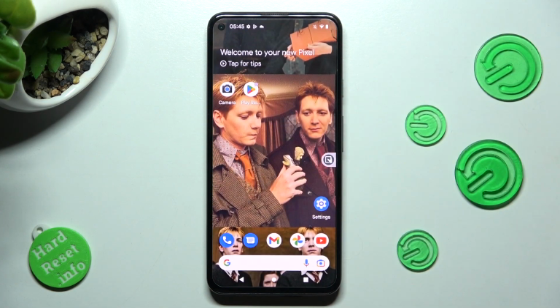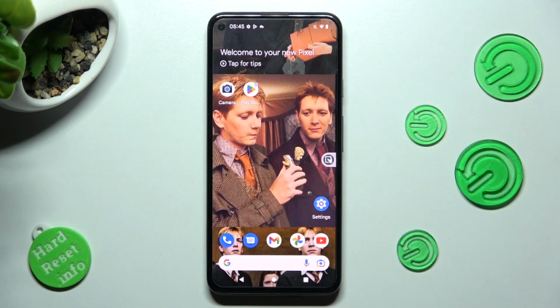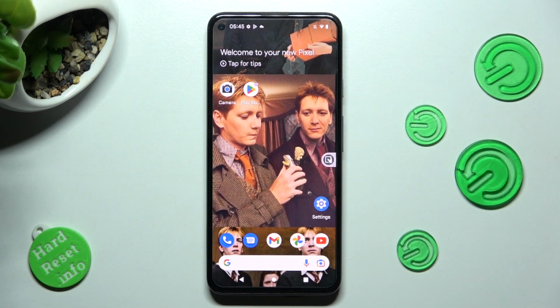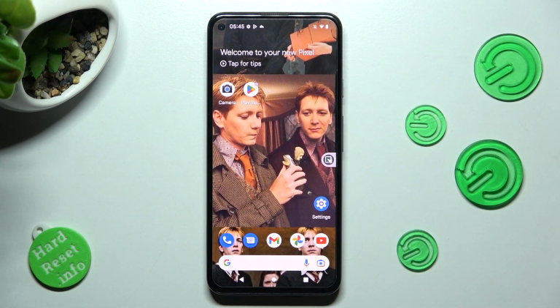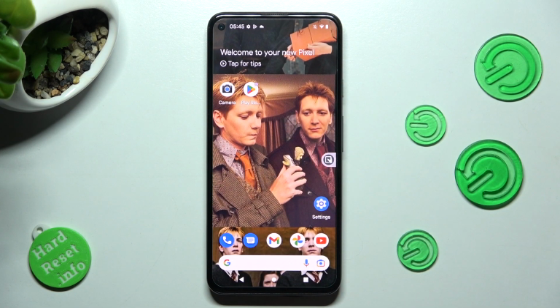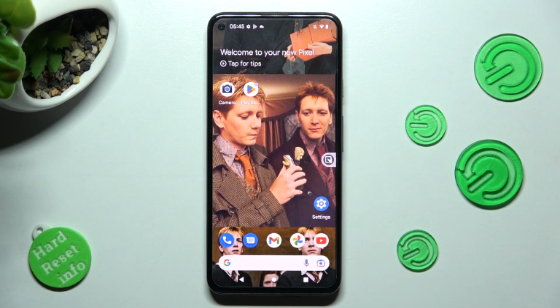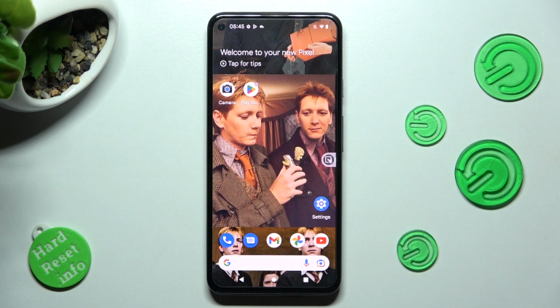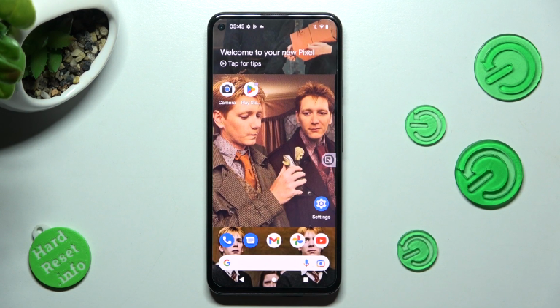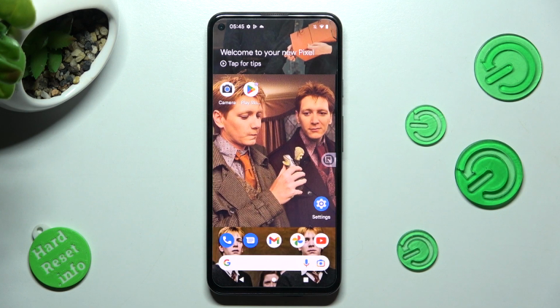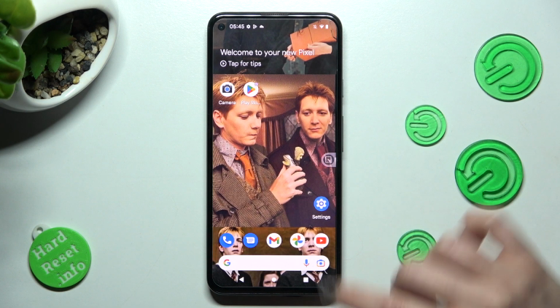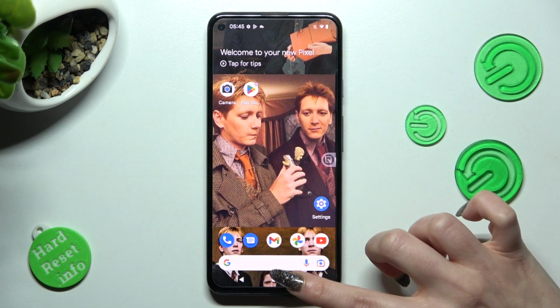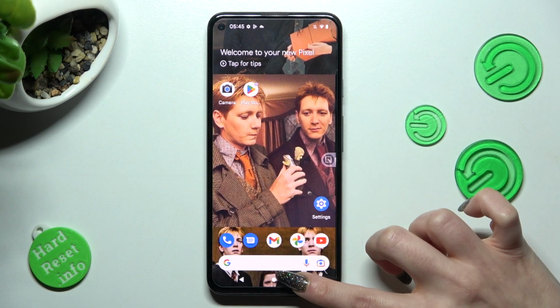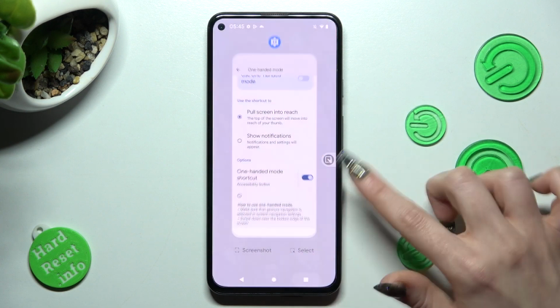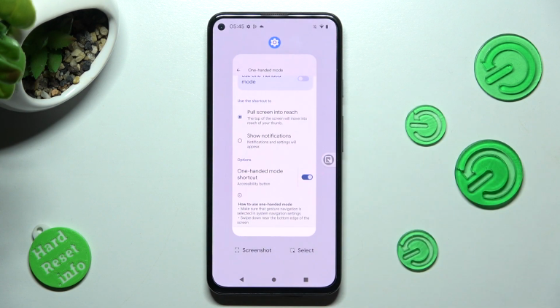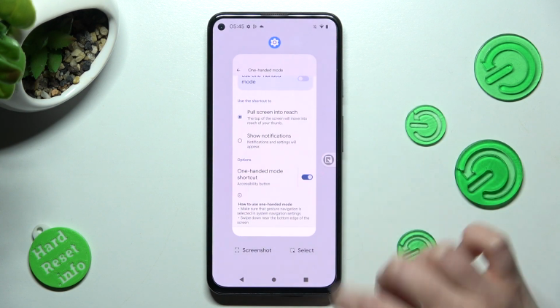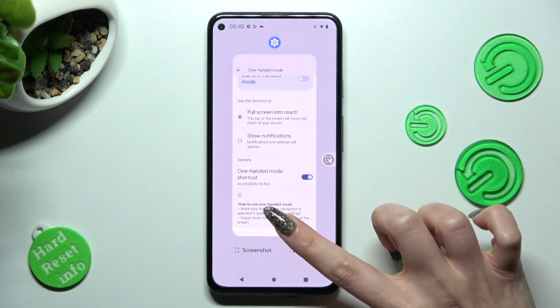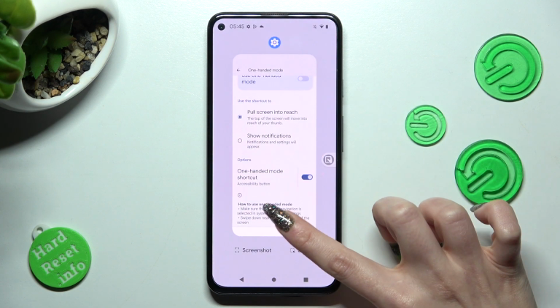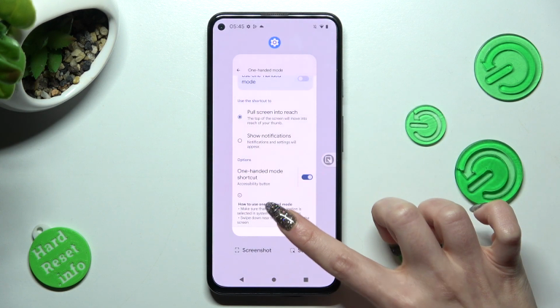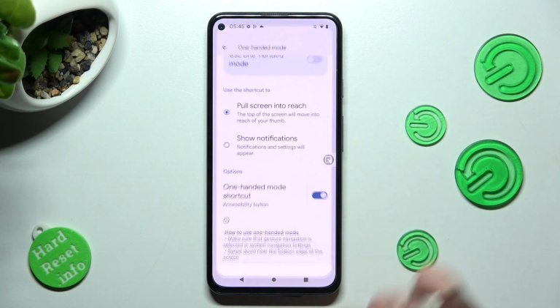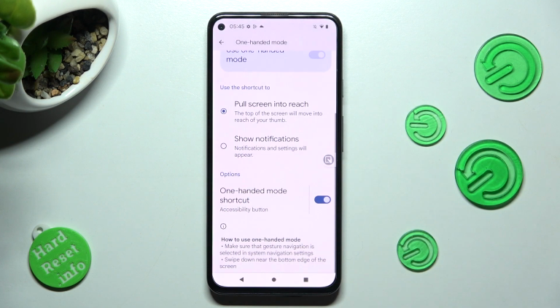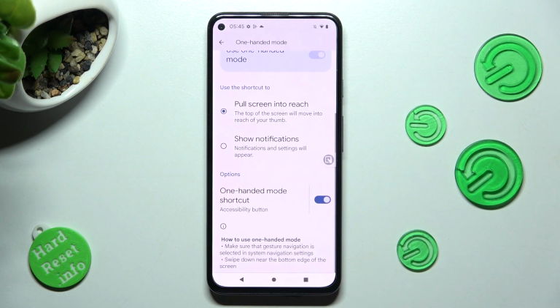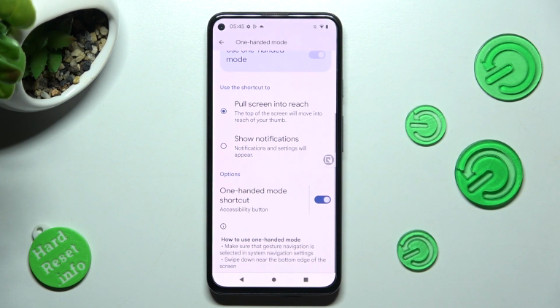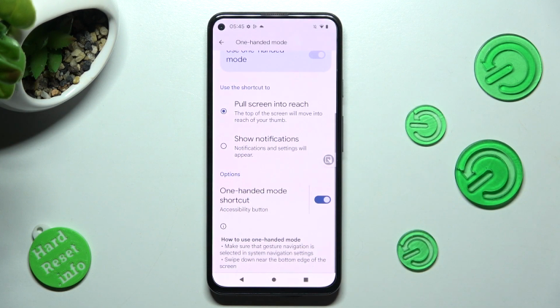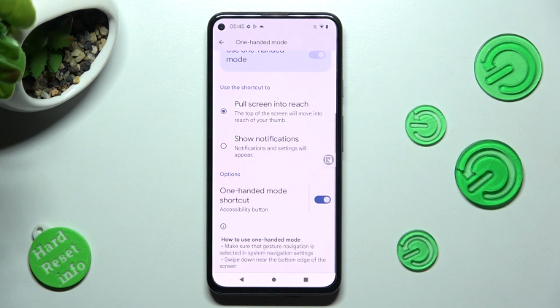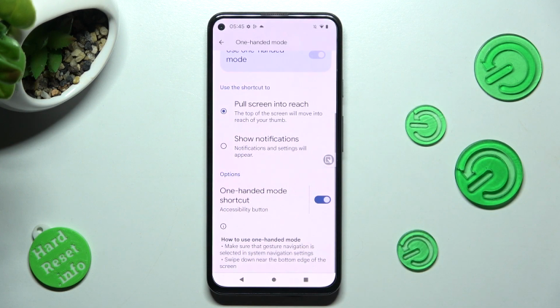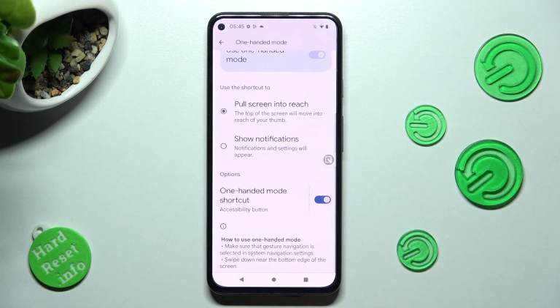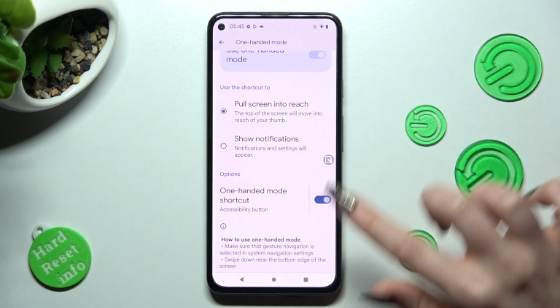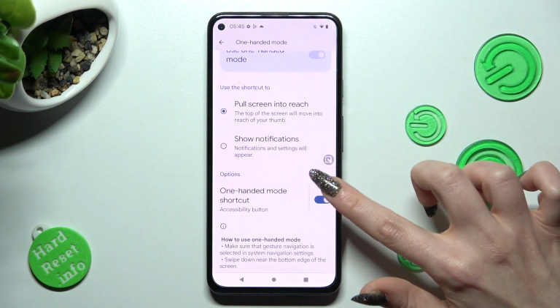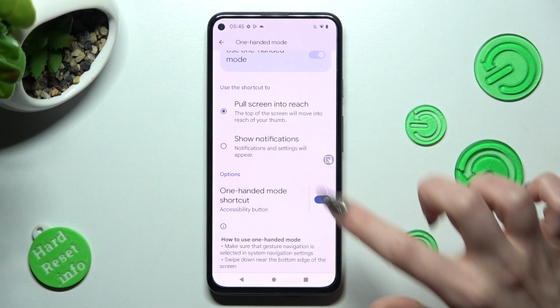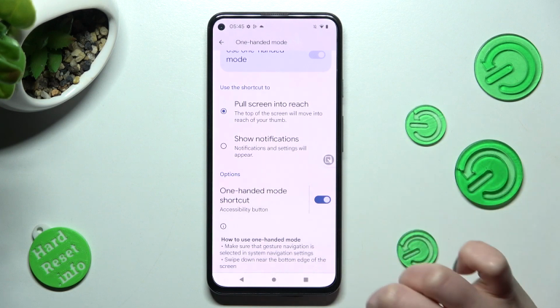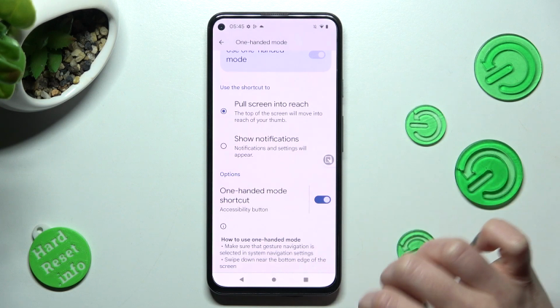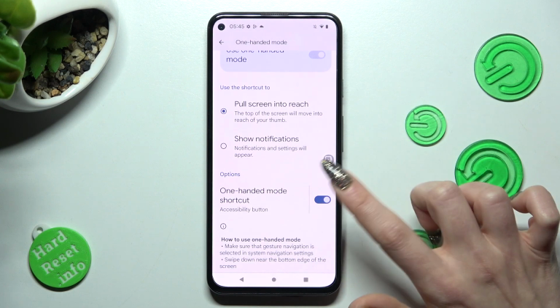If you wish to disable it though, you need to go back to the same settings and click on the same toggle again.